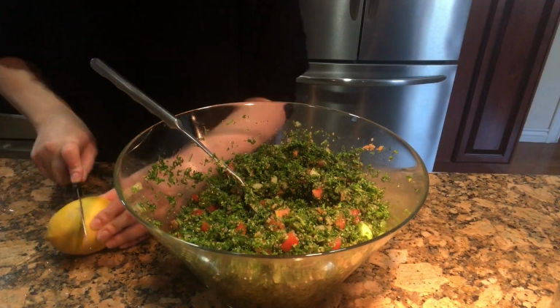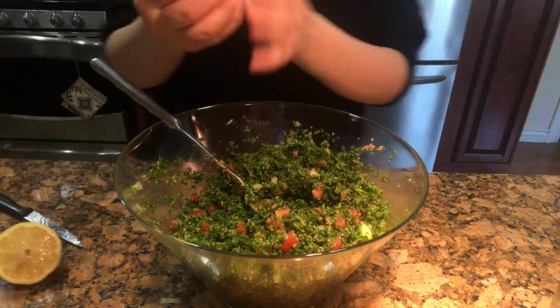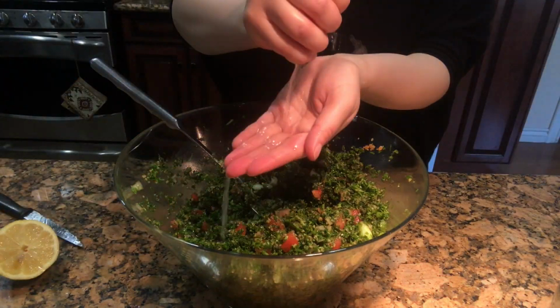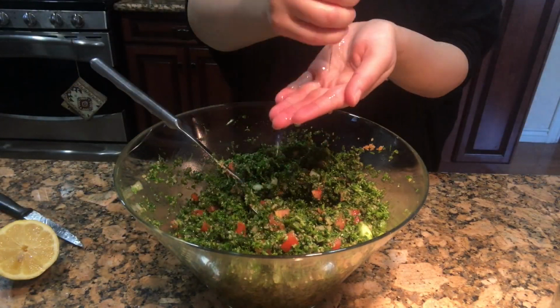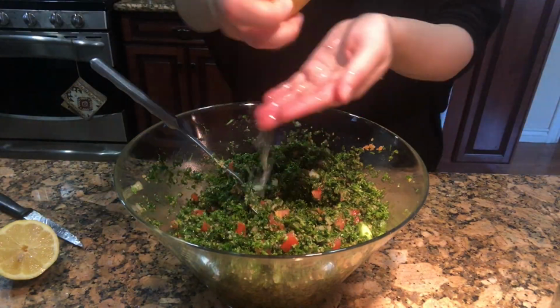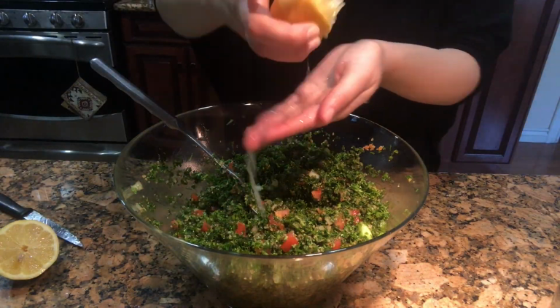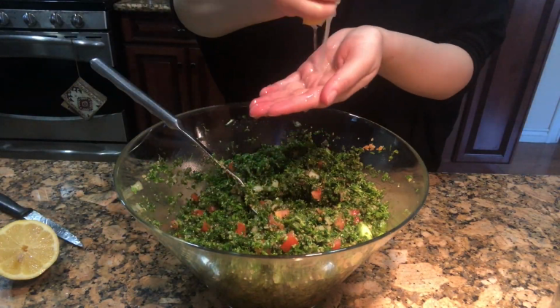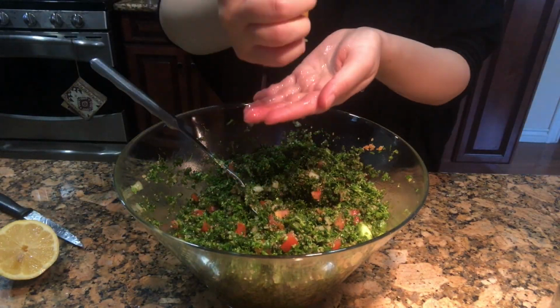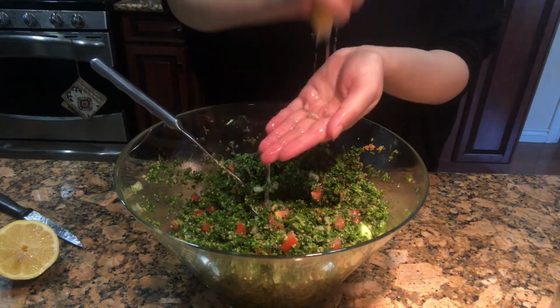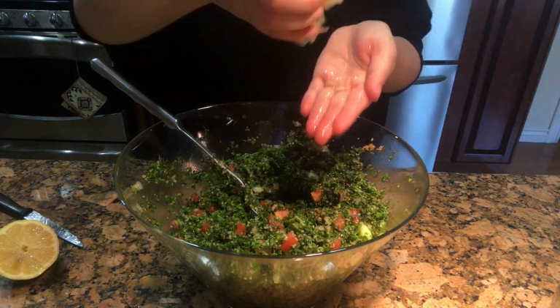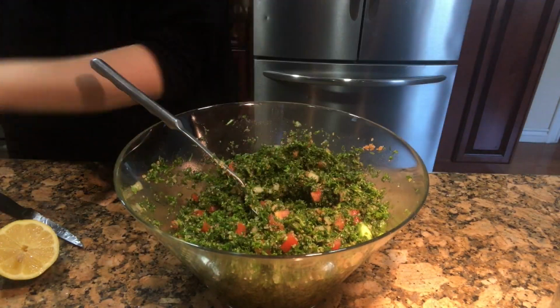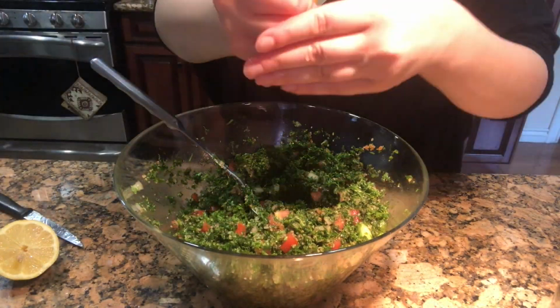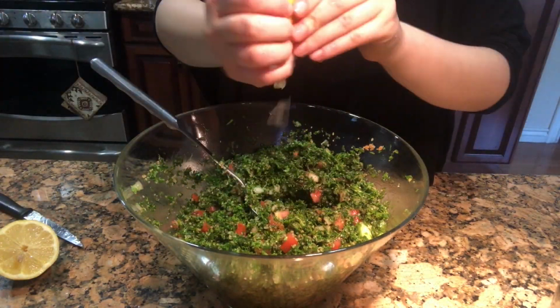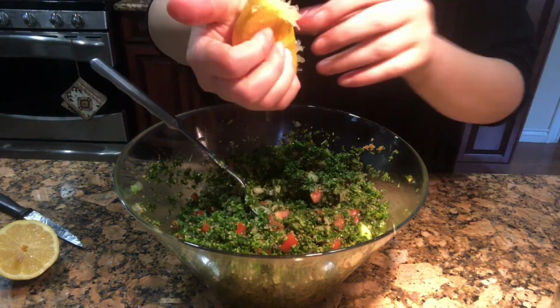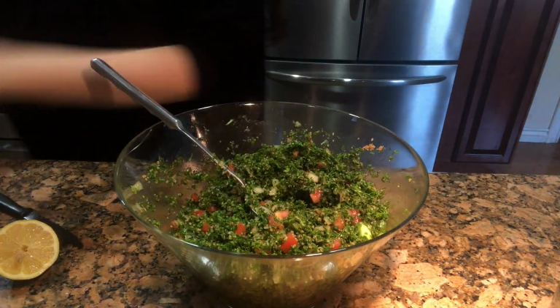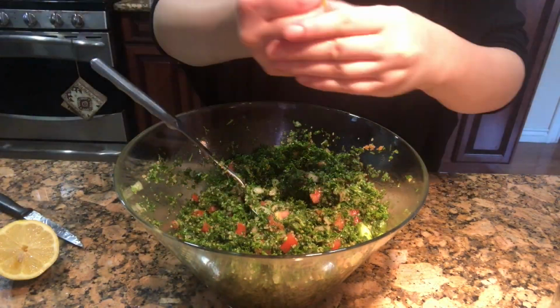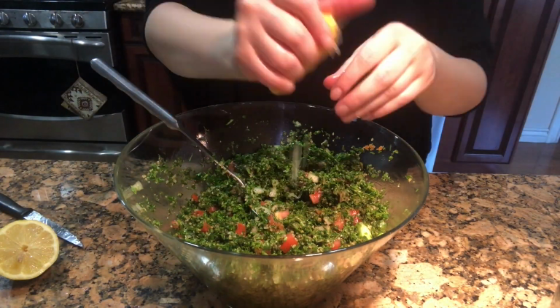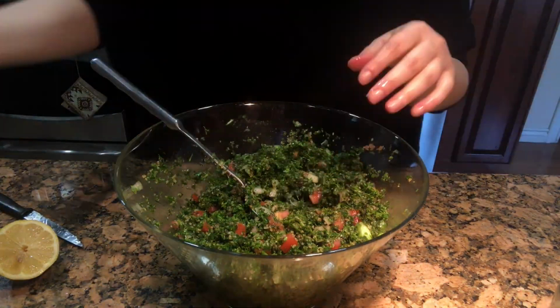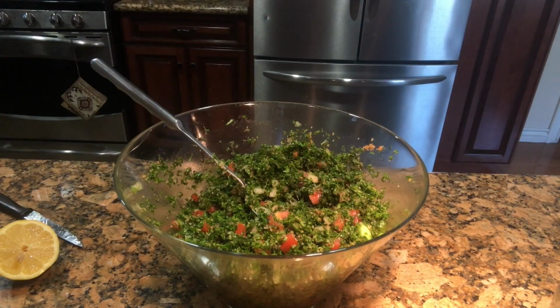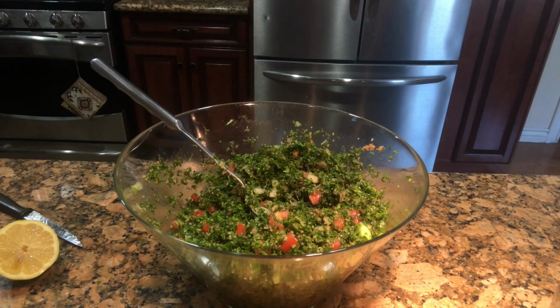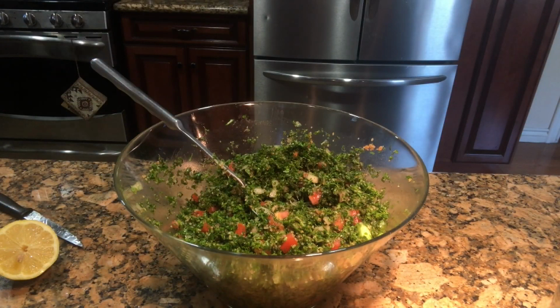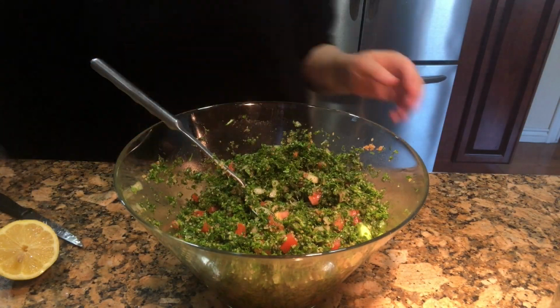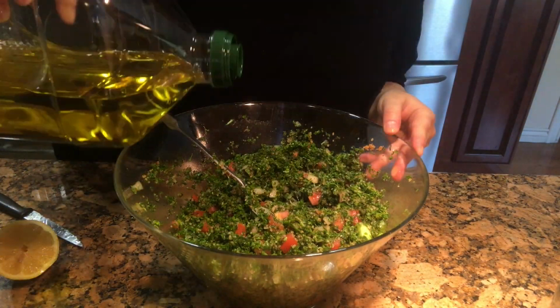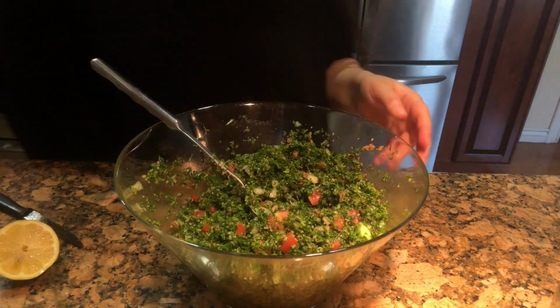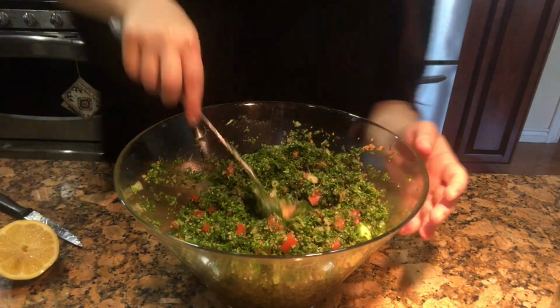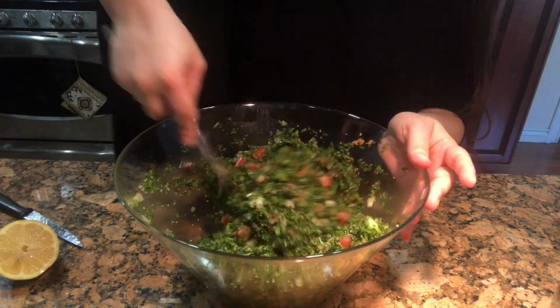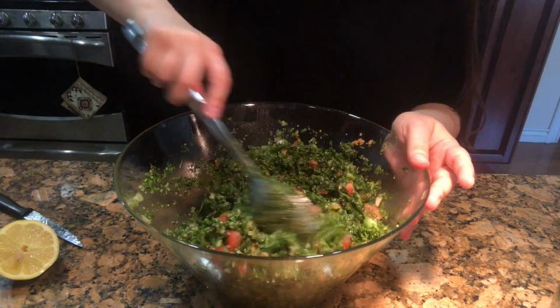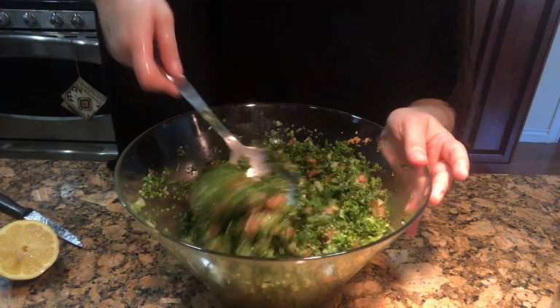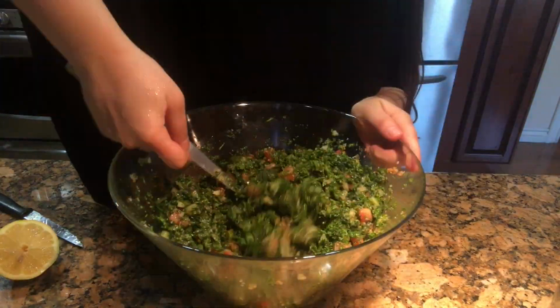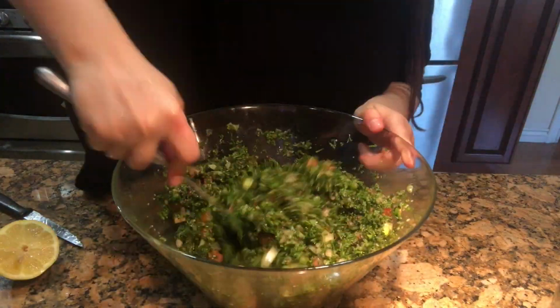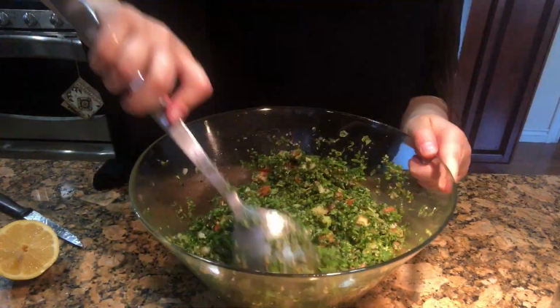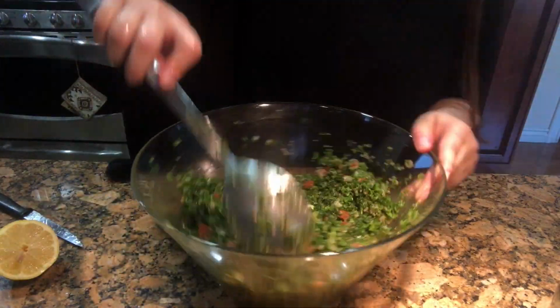At this stage, just see if you want any more seasoning. I added half a lemon and a little bit more olive oil.